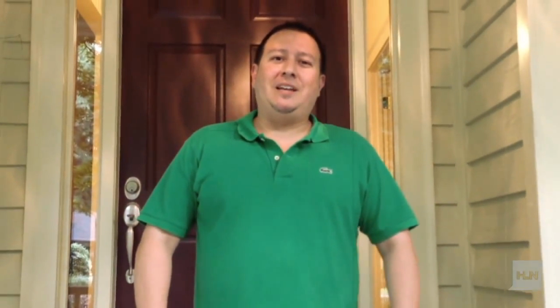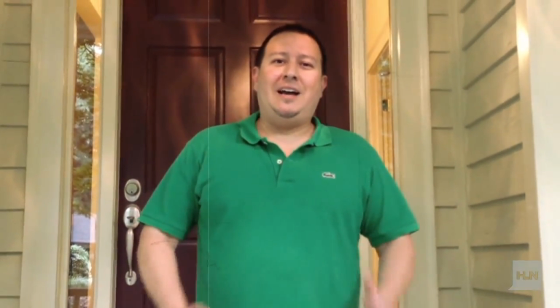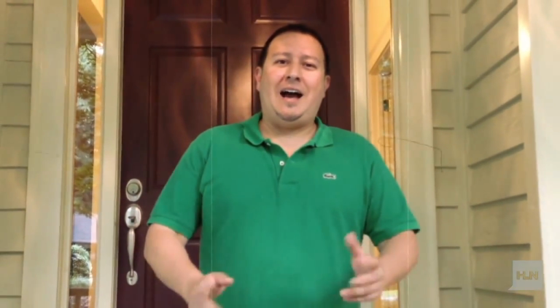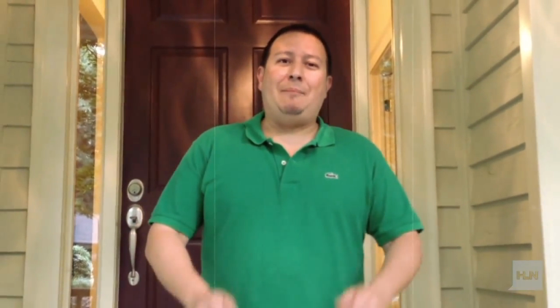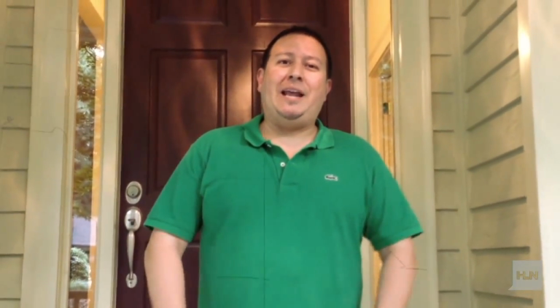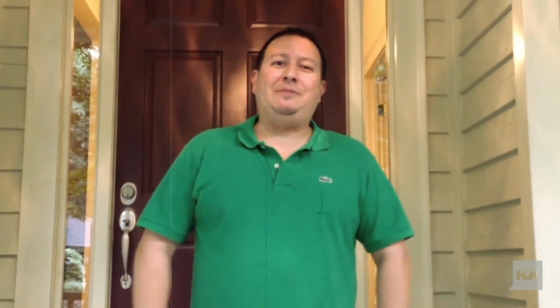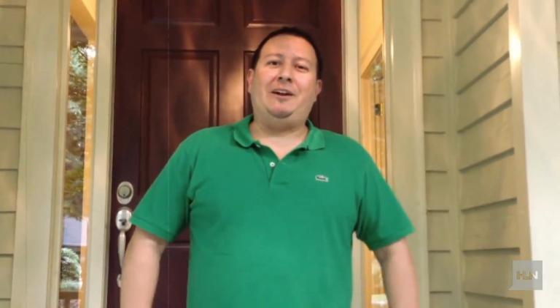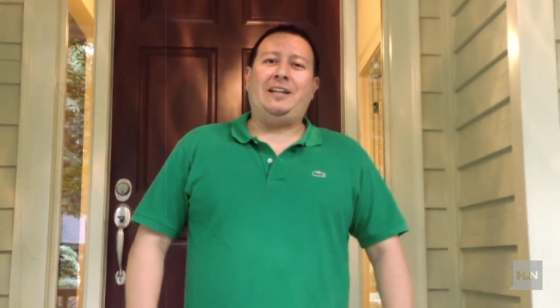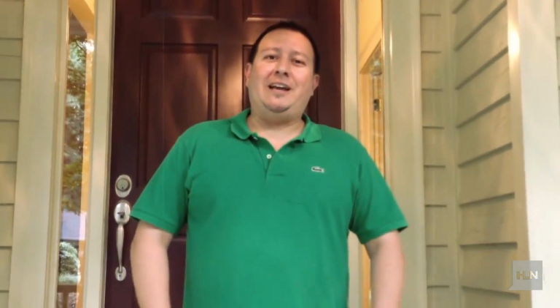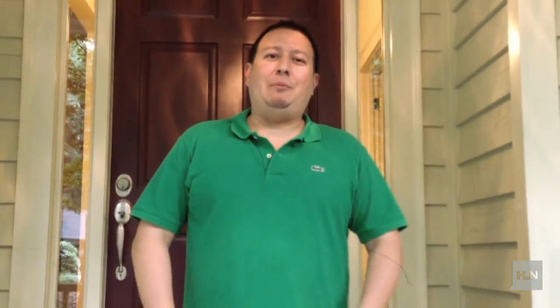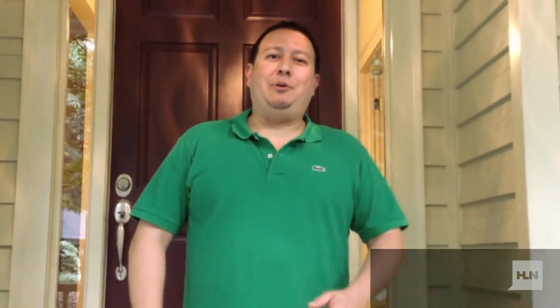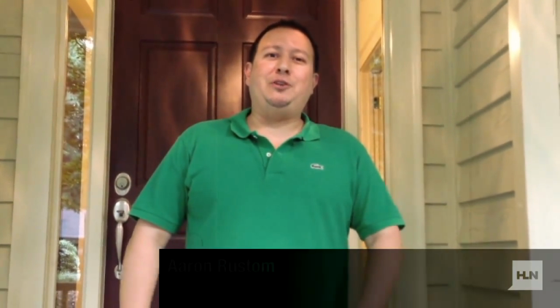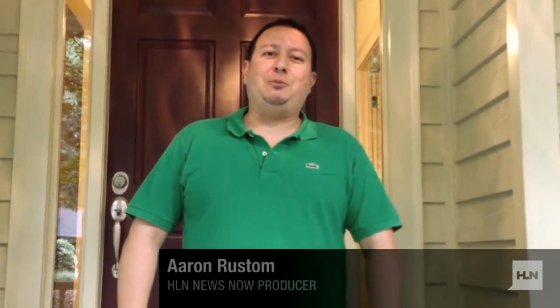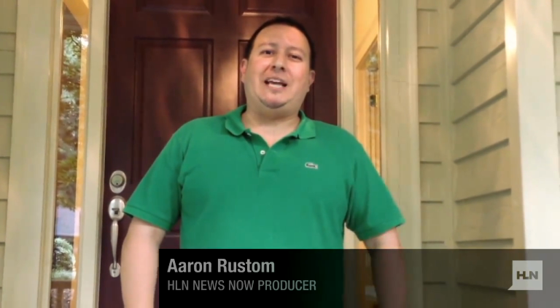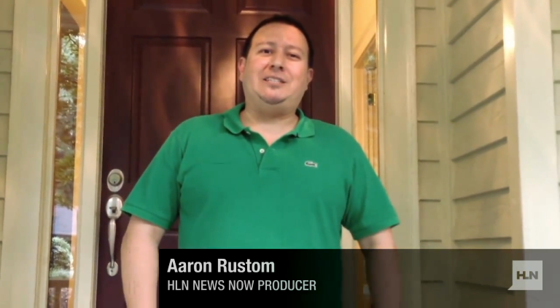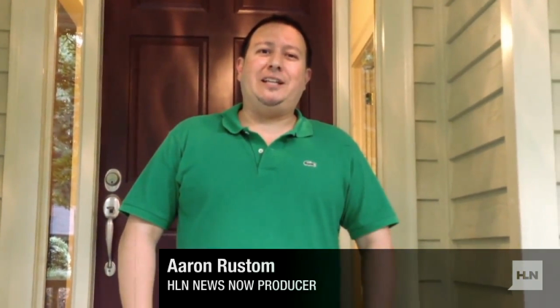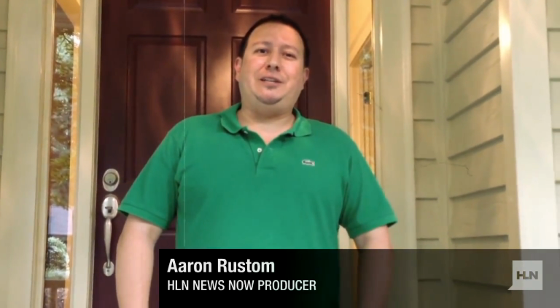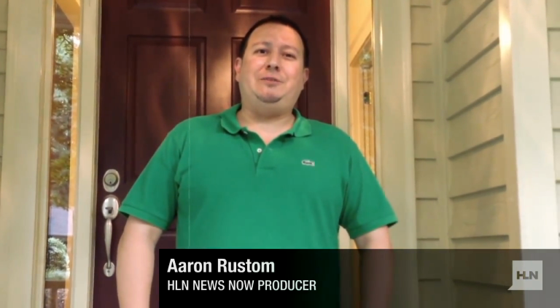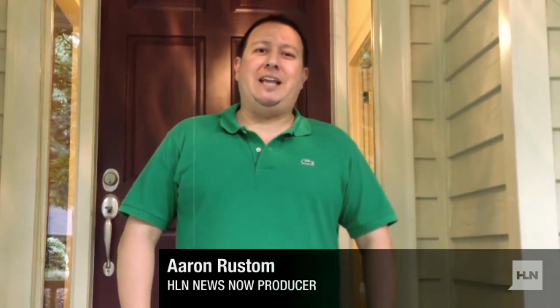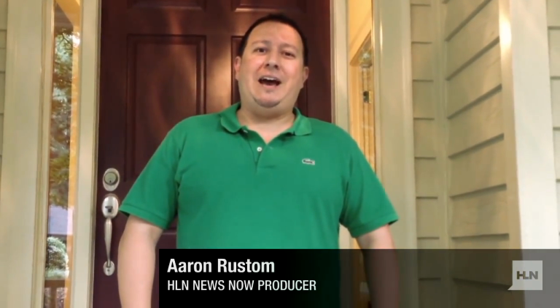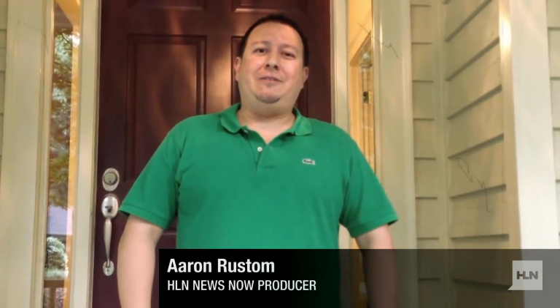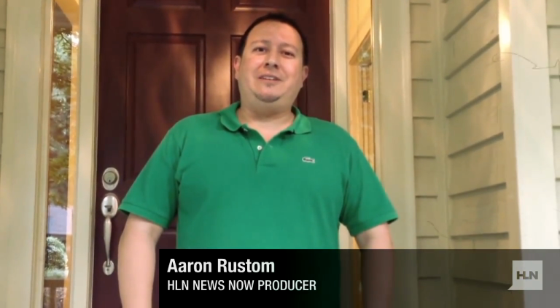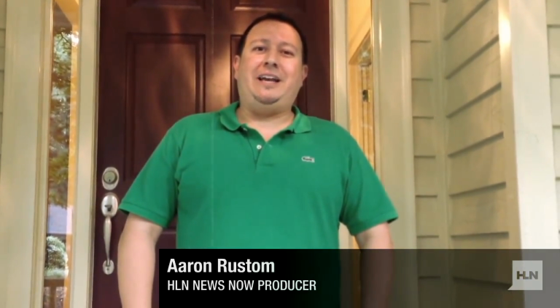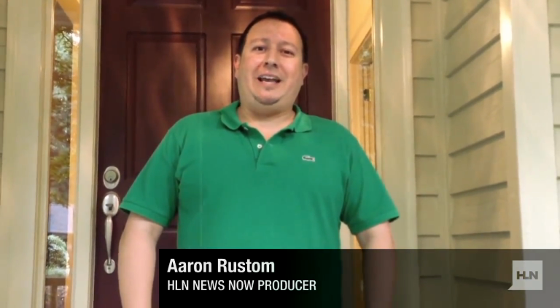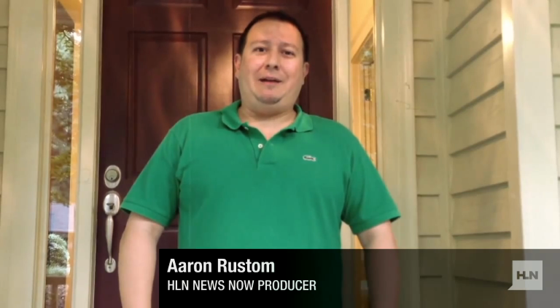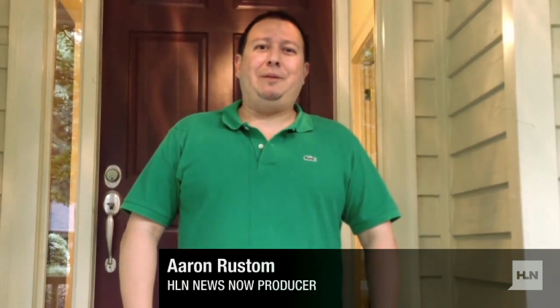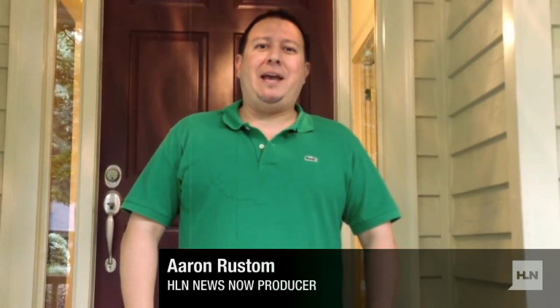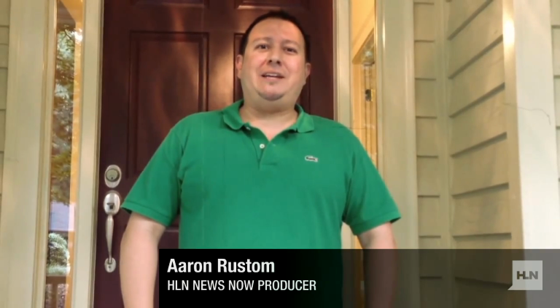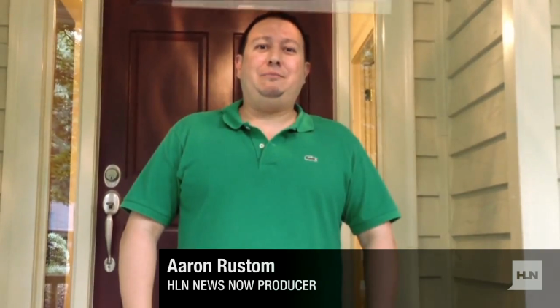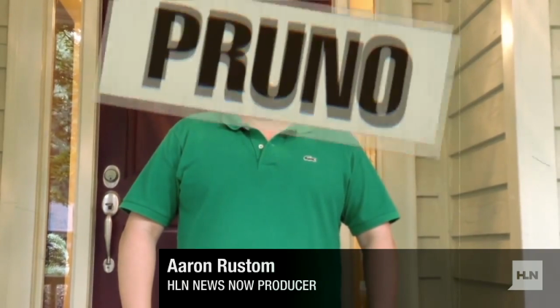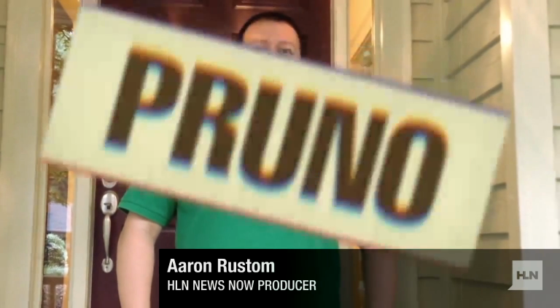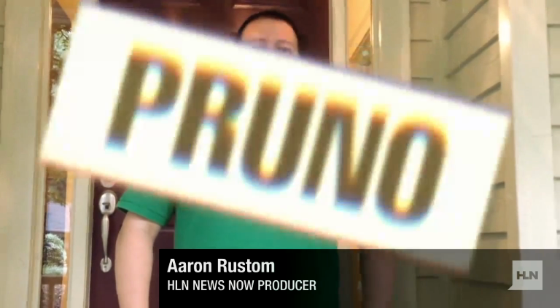Hi, my name's Aaron. I'm a producer with HLN Use Now.